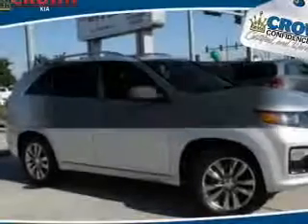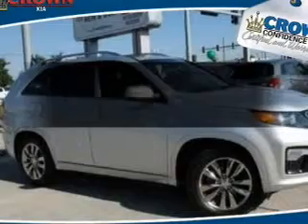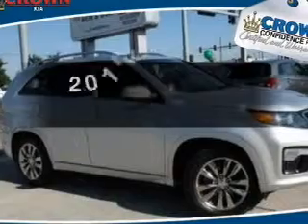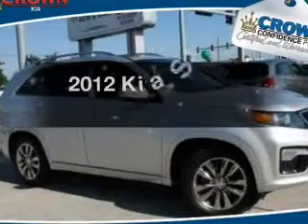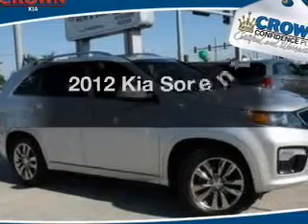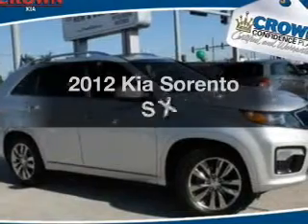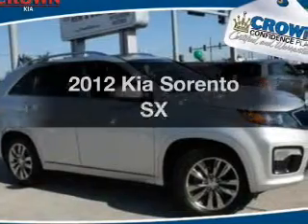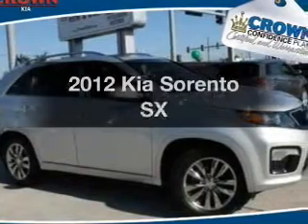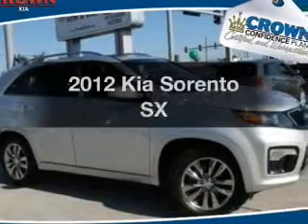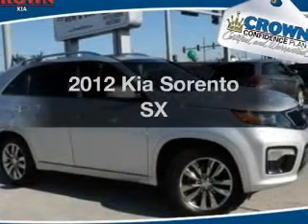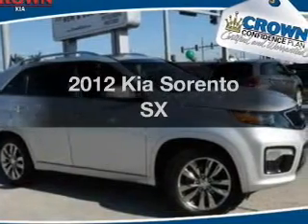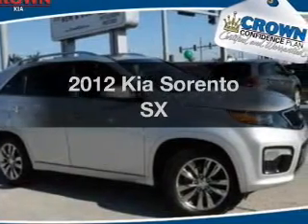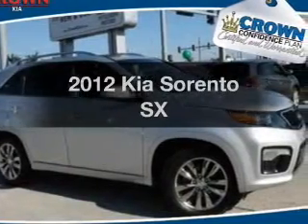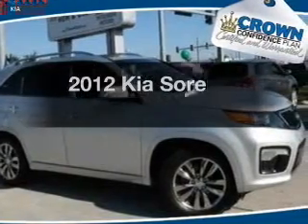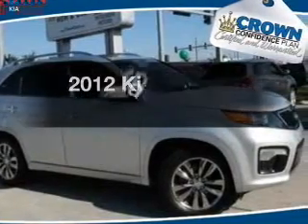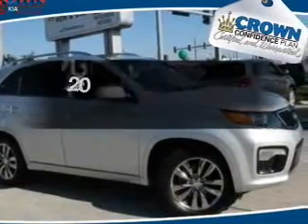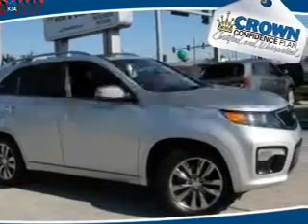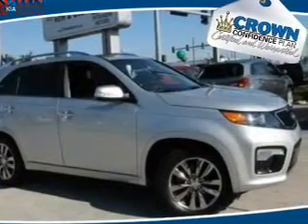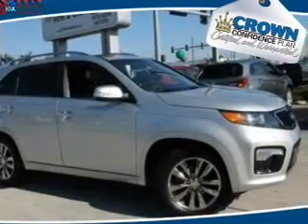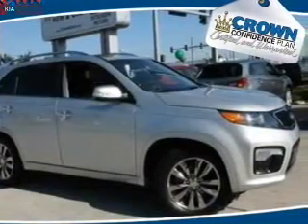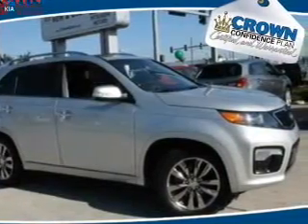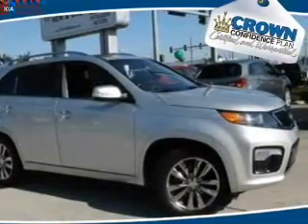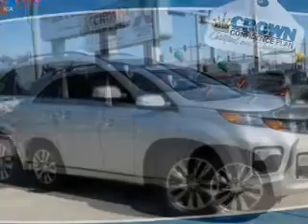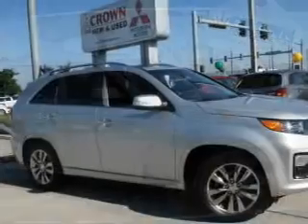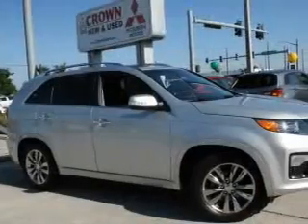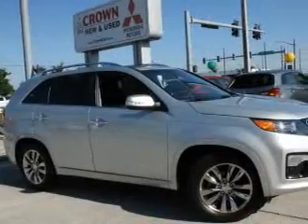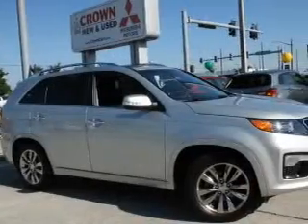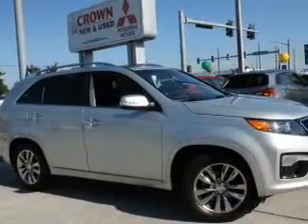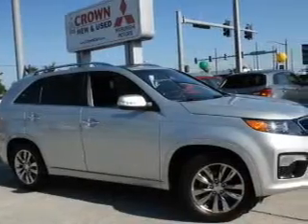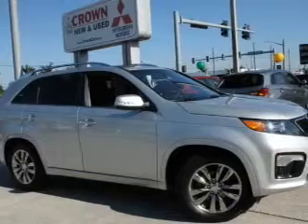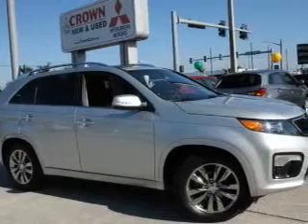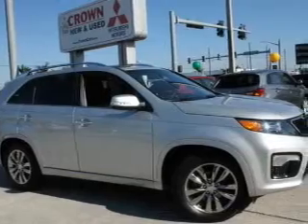Presenting the 2012 Kia Sorento. Travel the roads in style and comfort in this great vehicle.